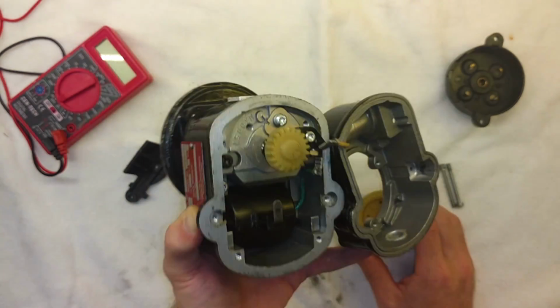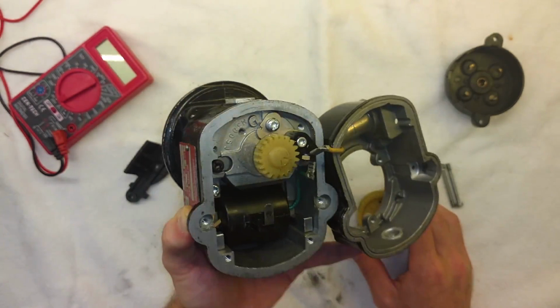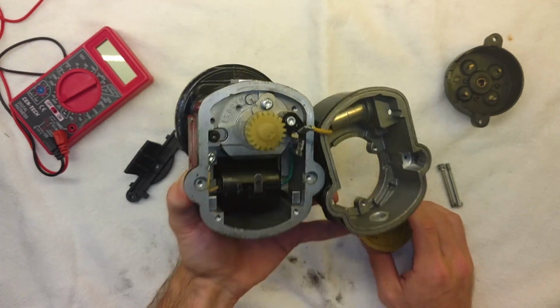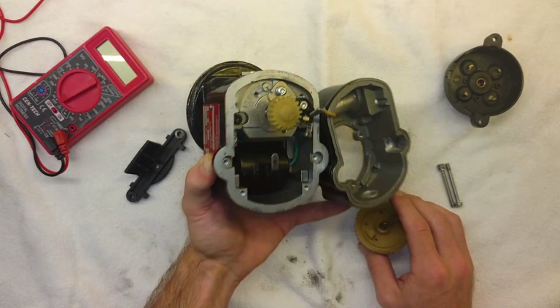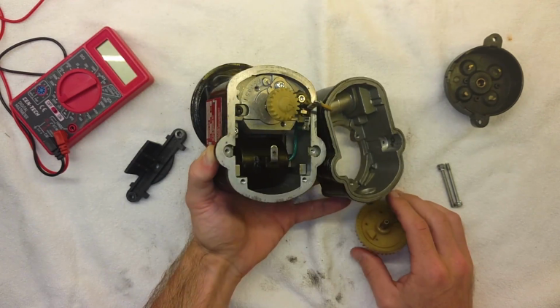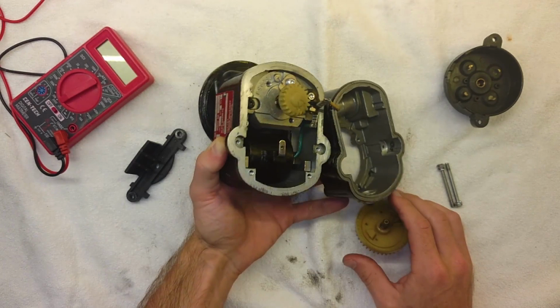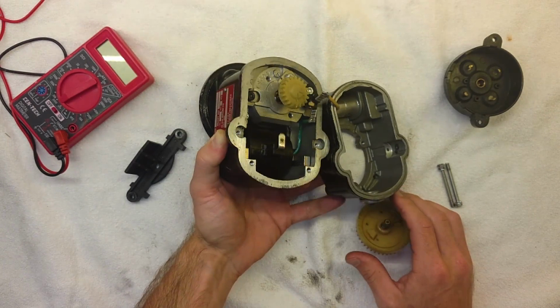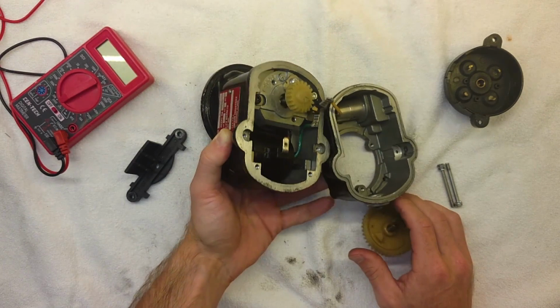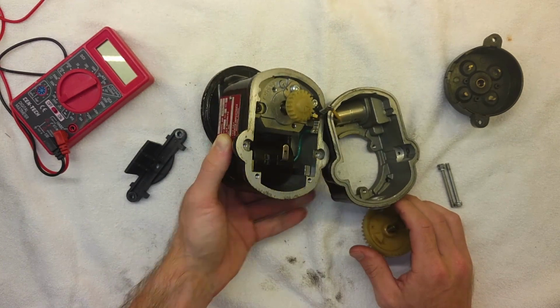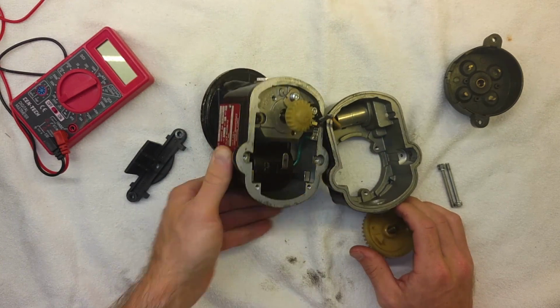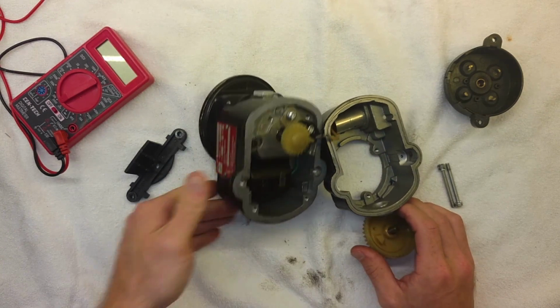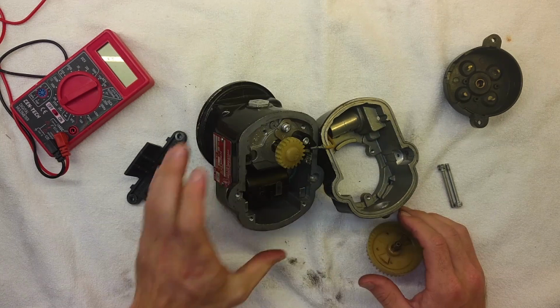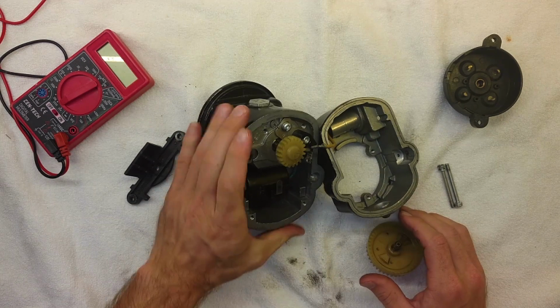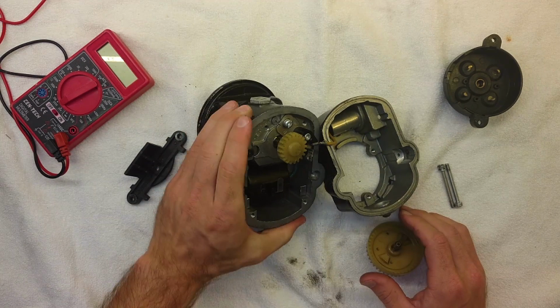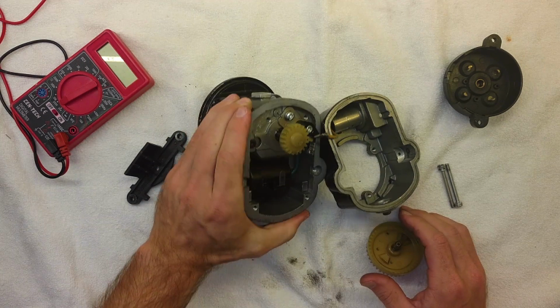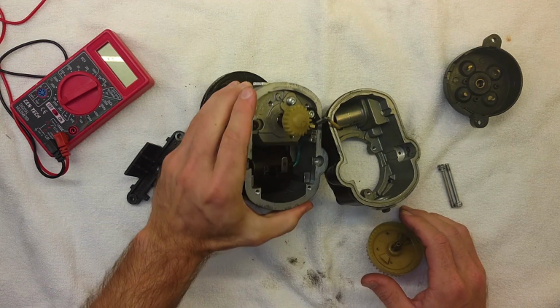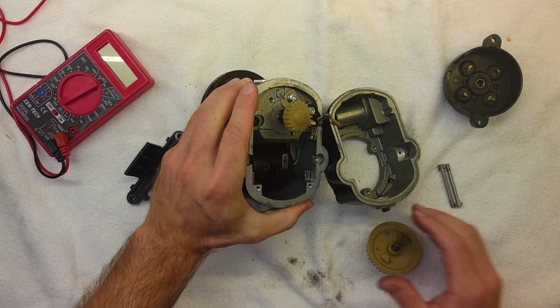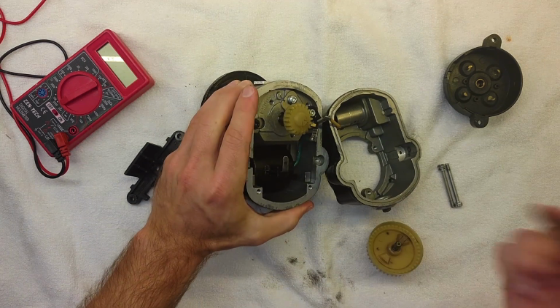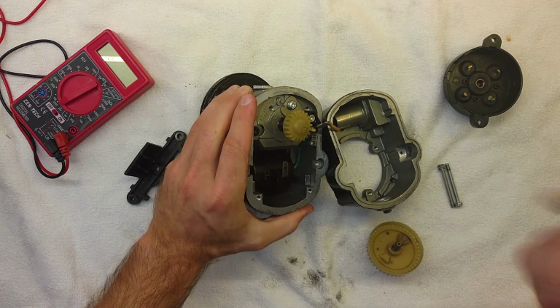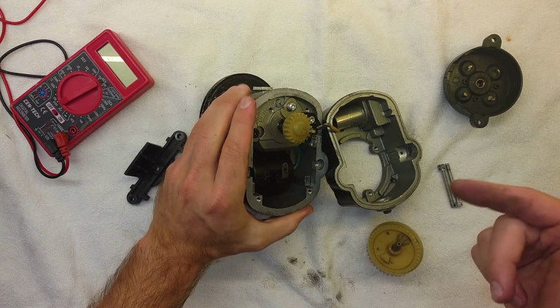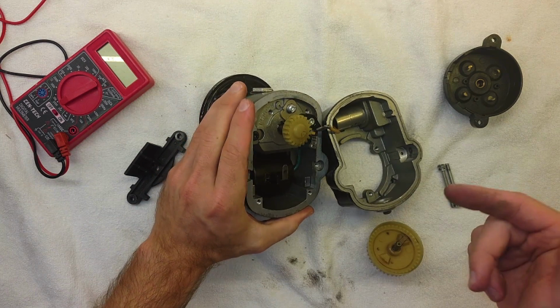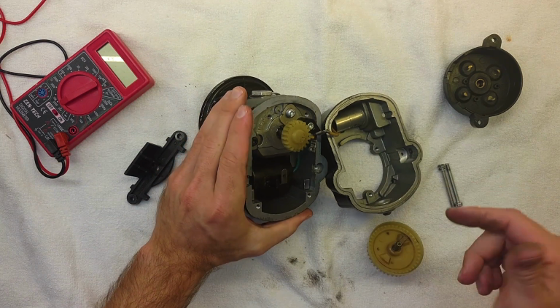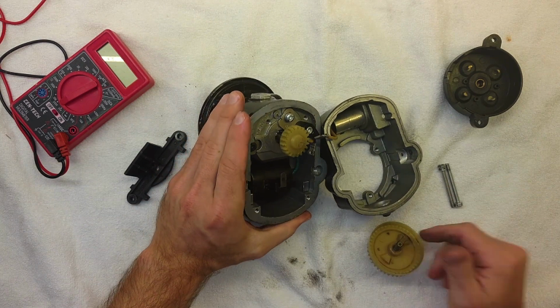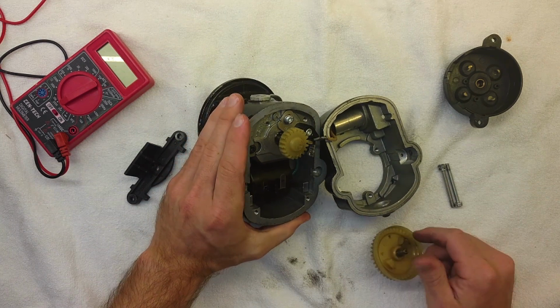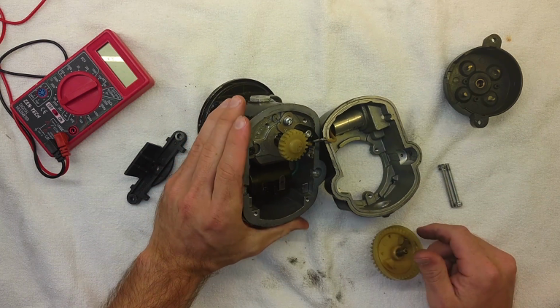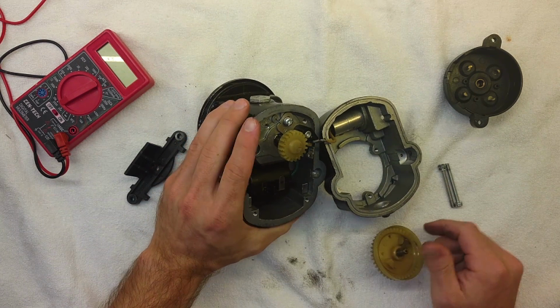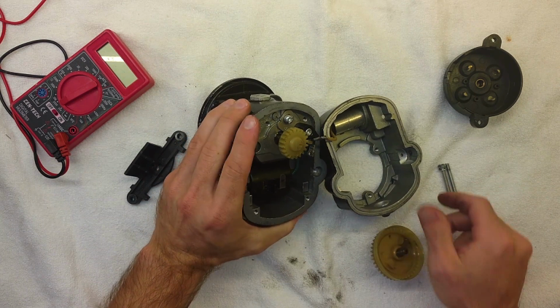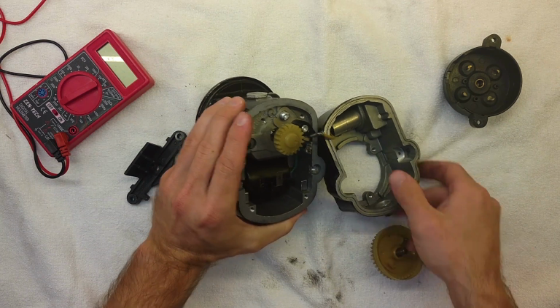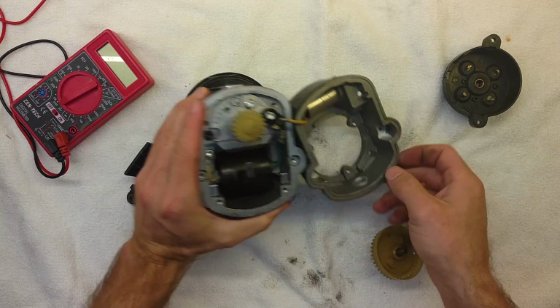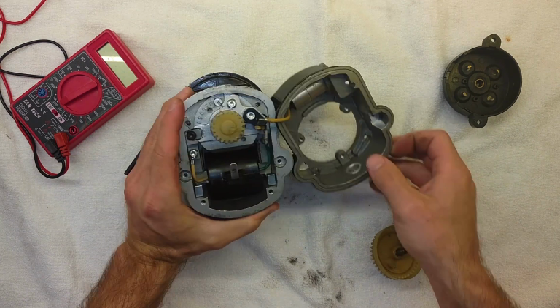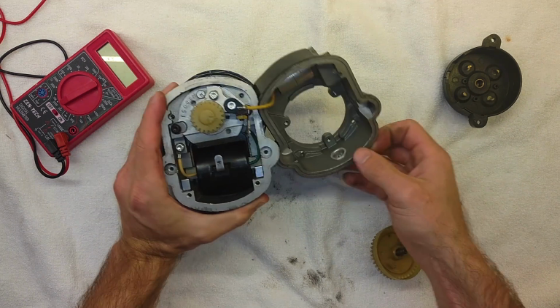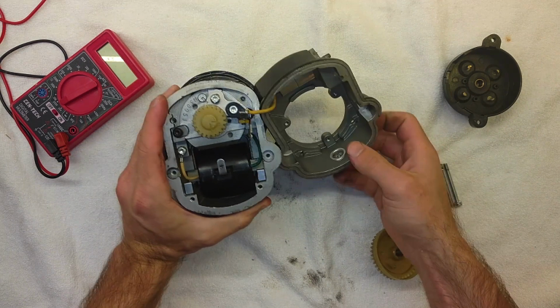Hopefully that explains what a magneto does, how it works, and what the parts are. It's relatively simple, kind of heavy. And of course, if you have any questions at all, leave them in the comments below.